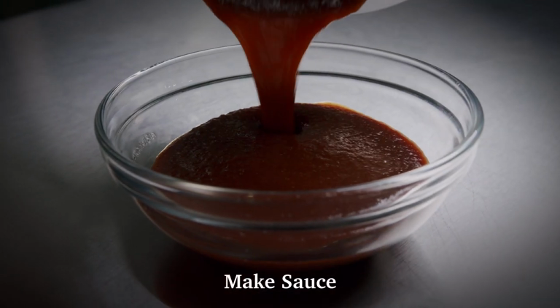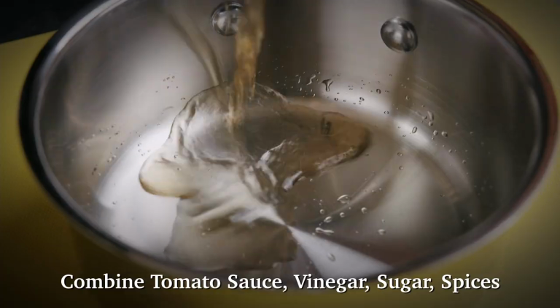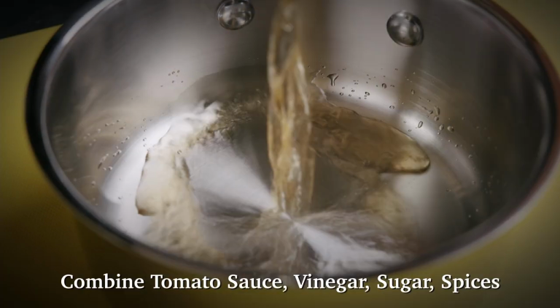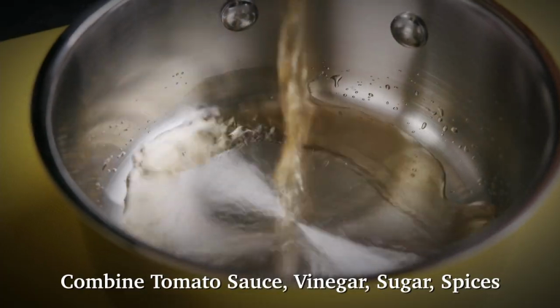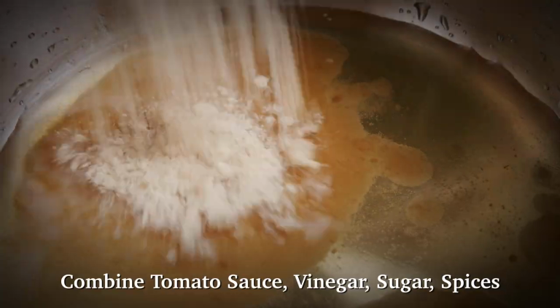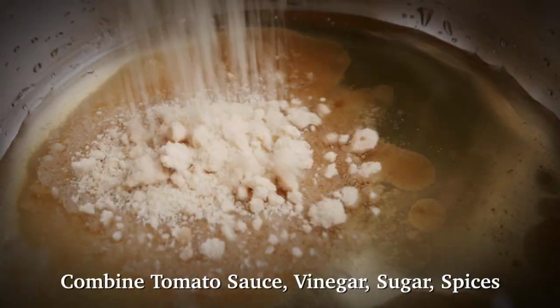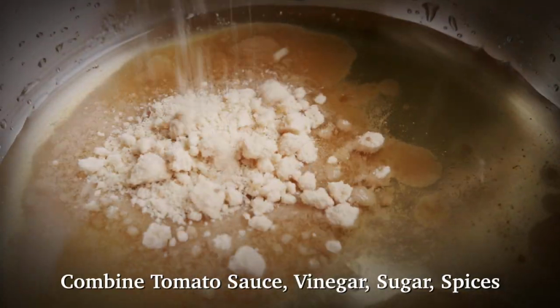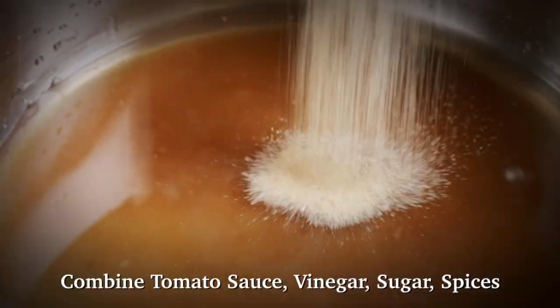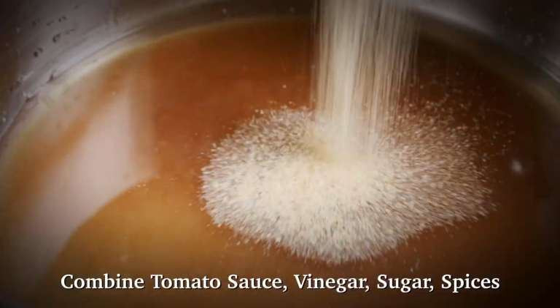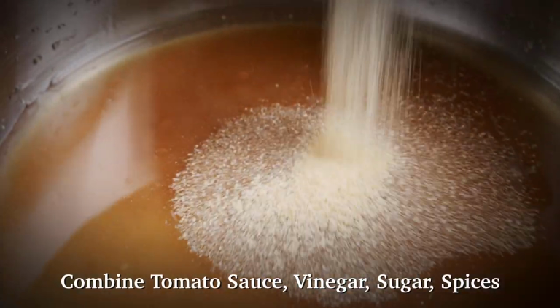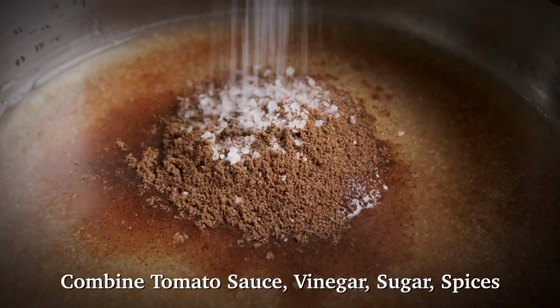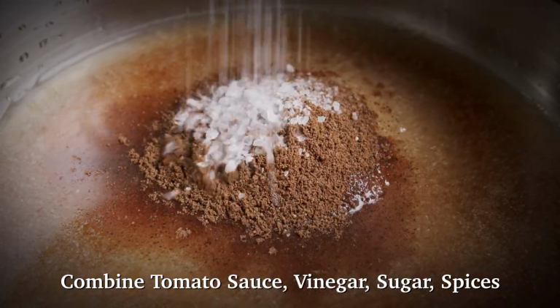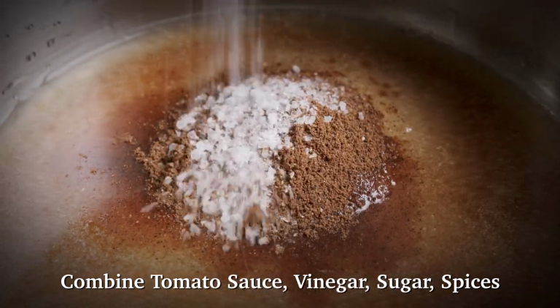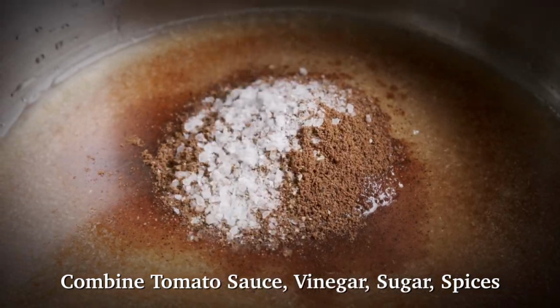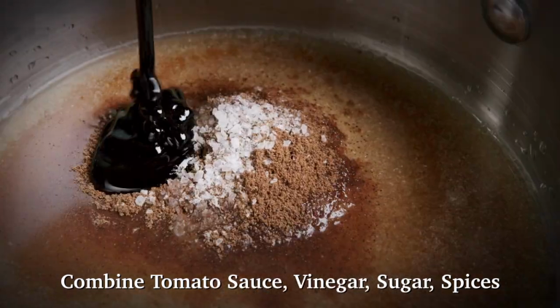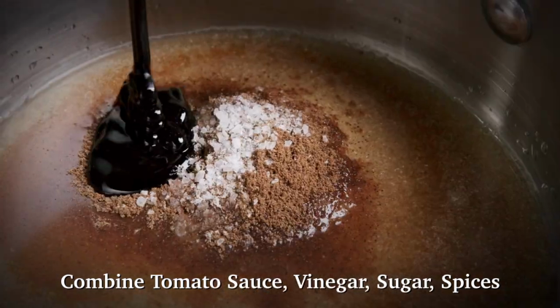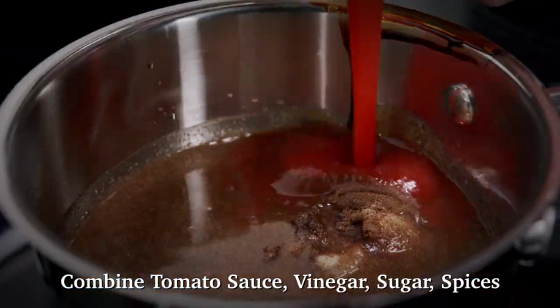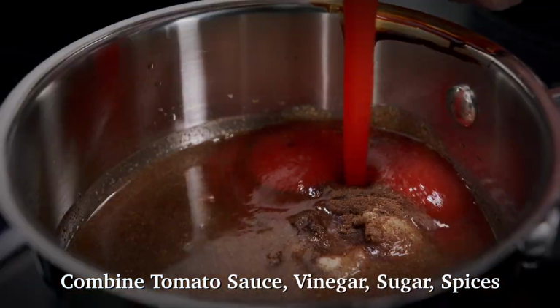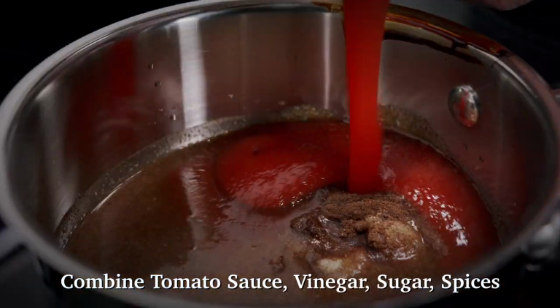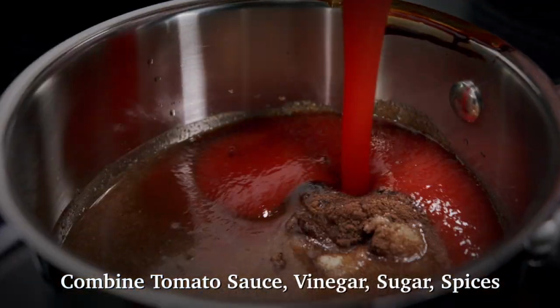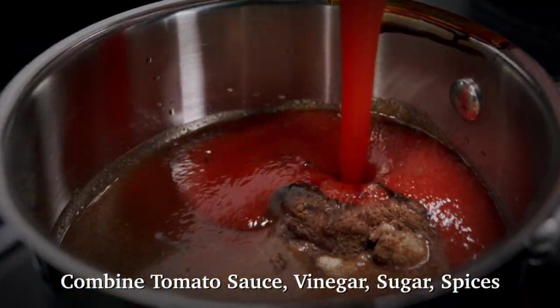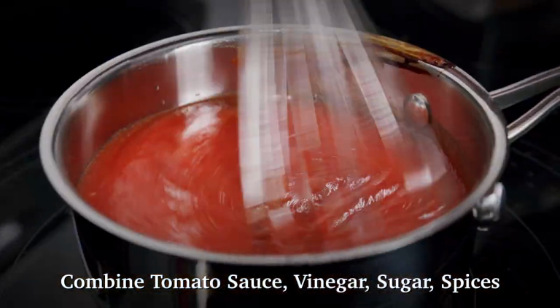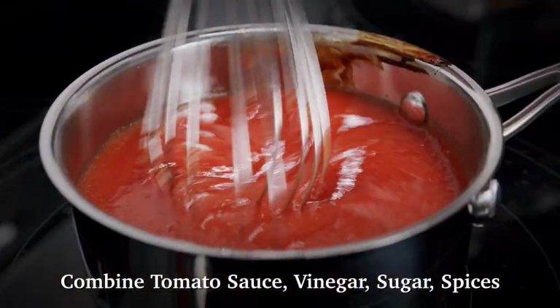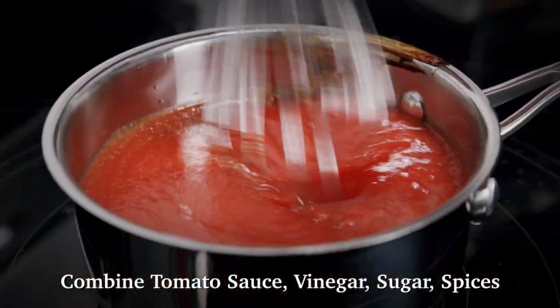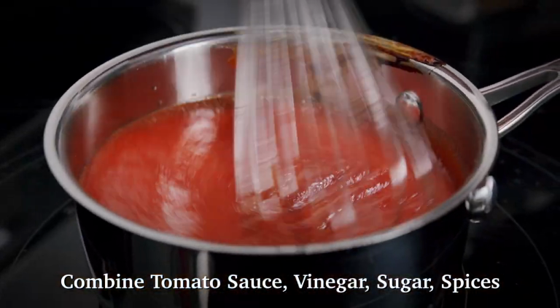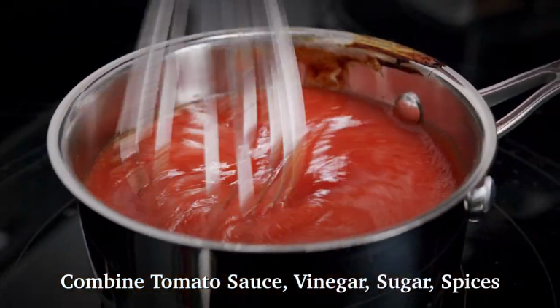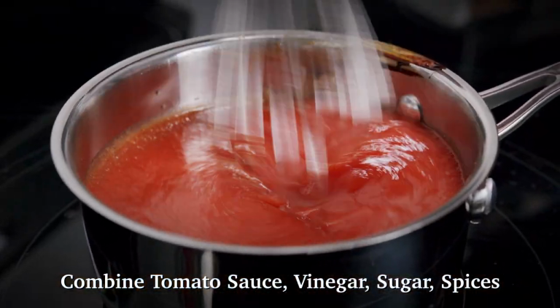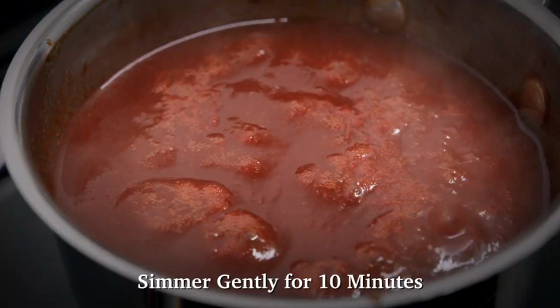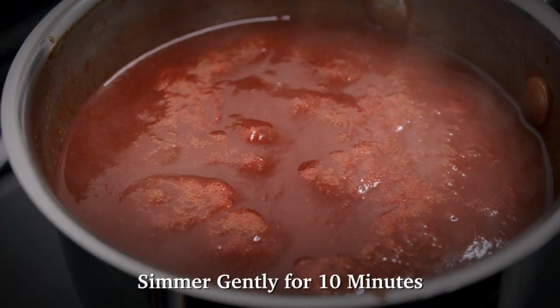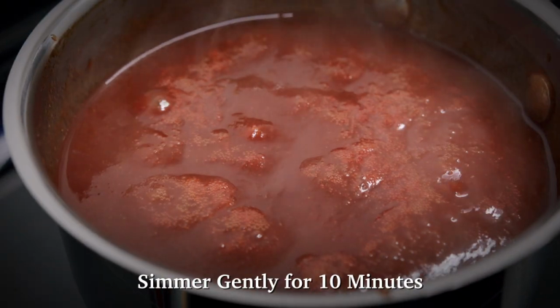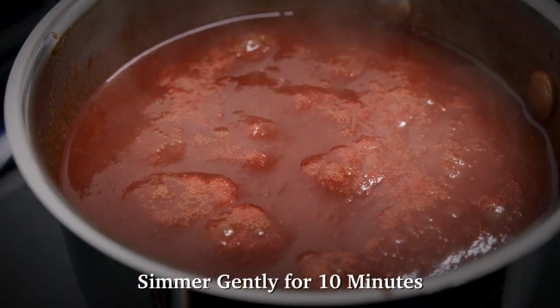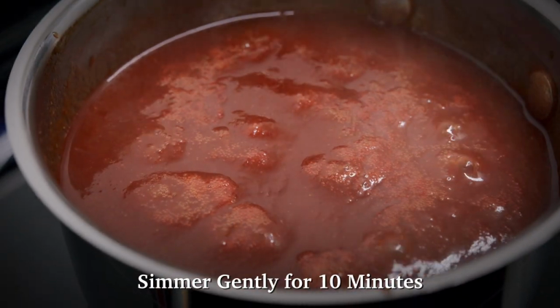In the meantime, make the sauce. In a small bowl, combine the tomato sauce, vinegar, sugar, and spices and simmer gently for 10 minutes.